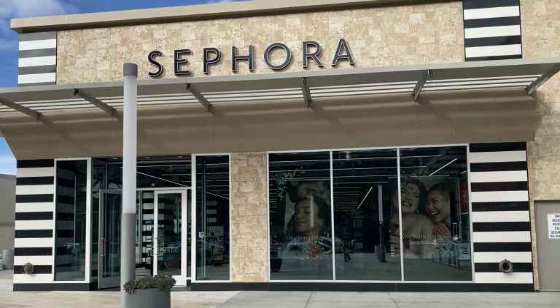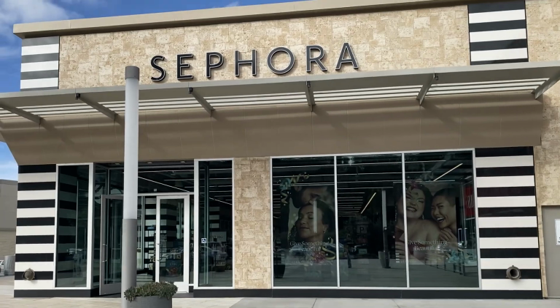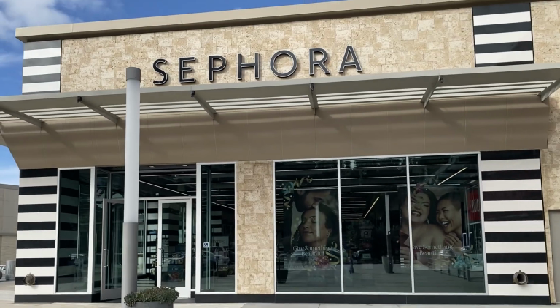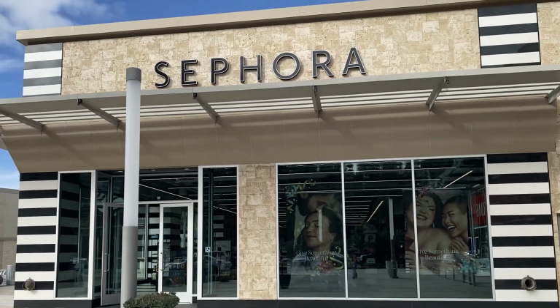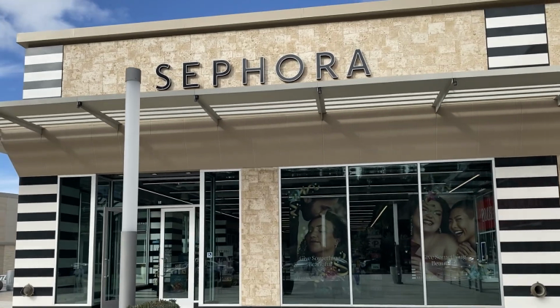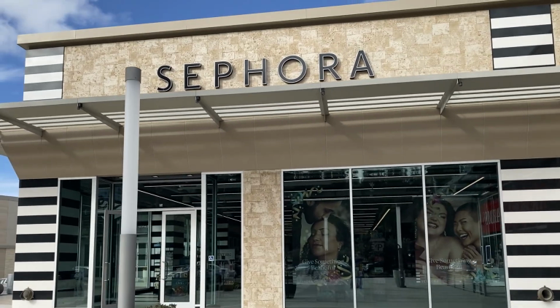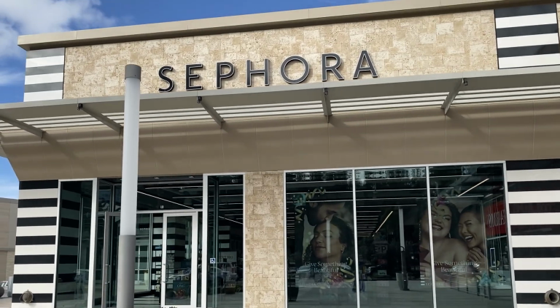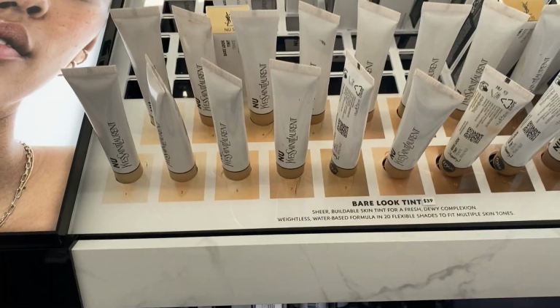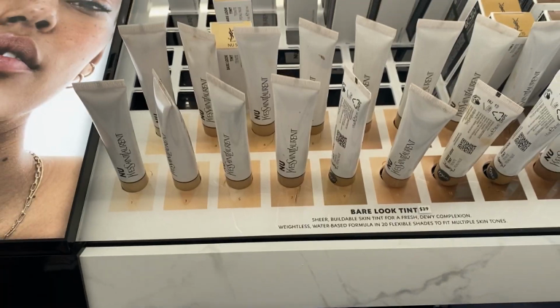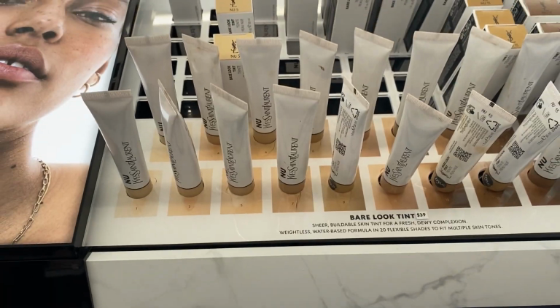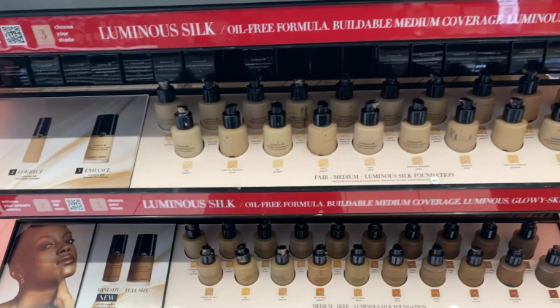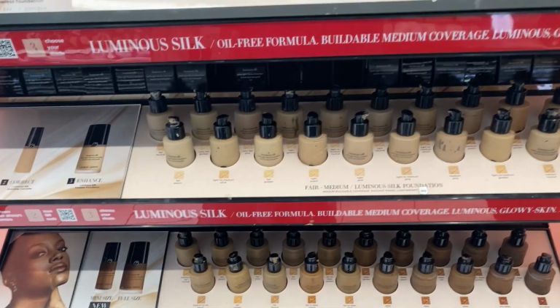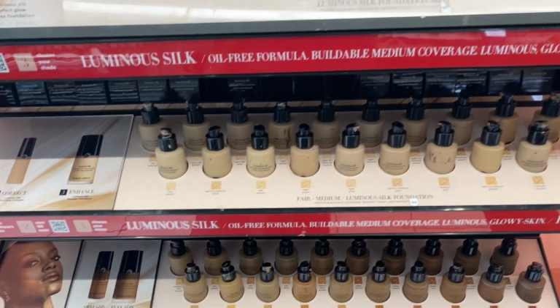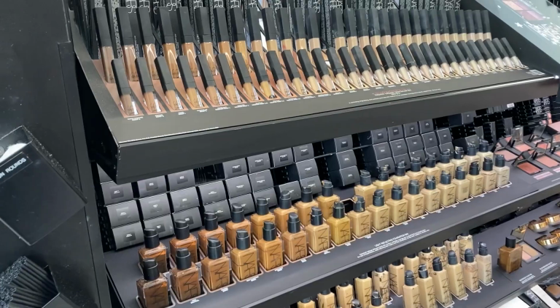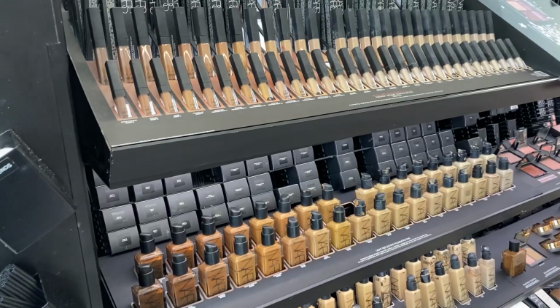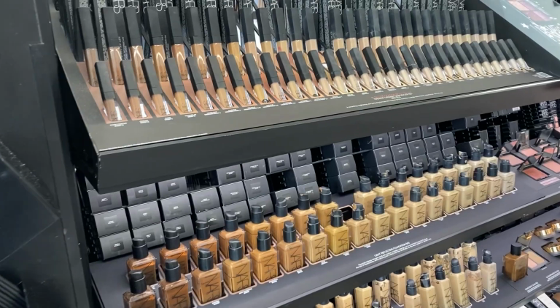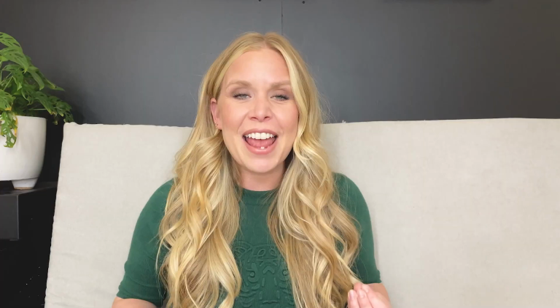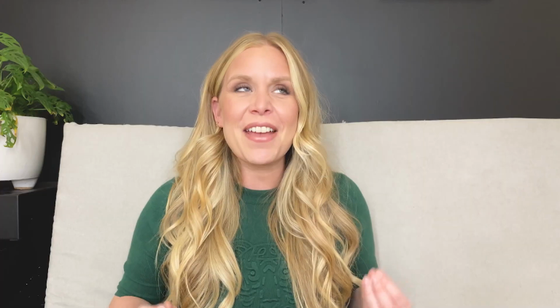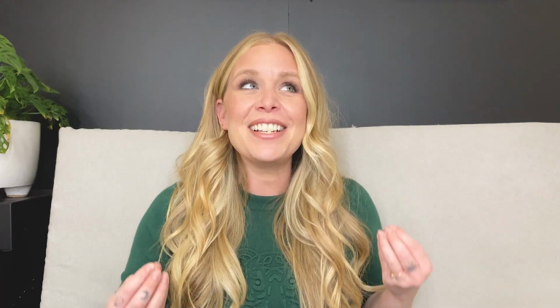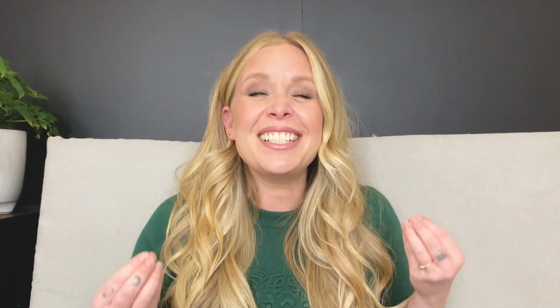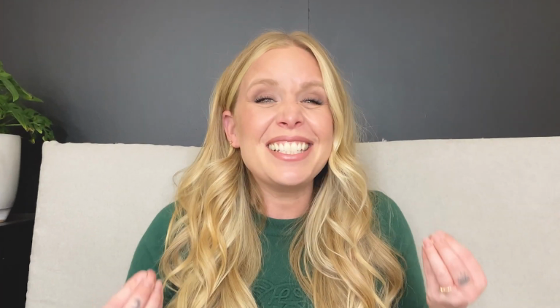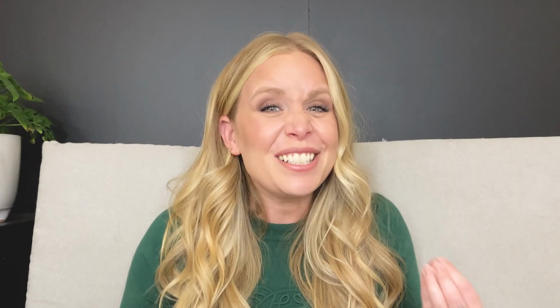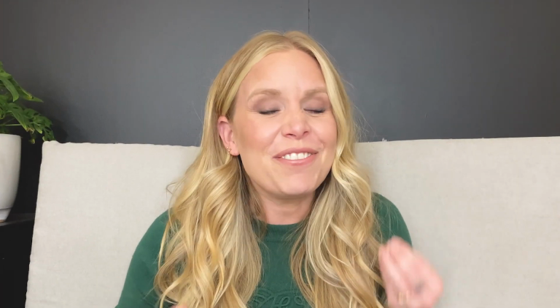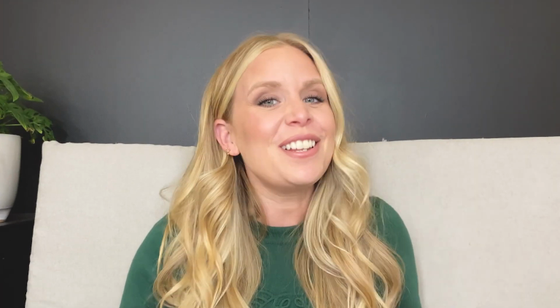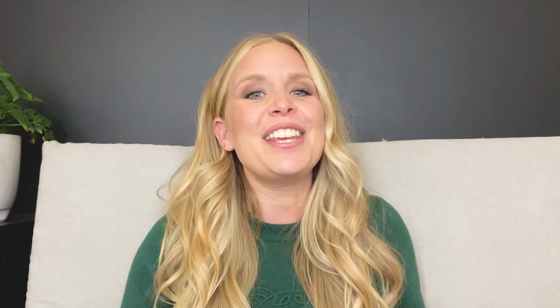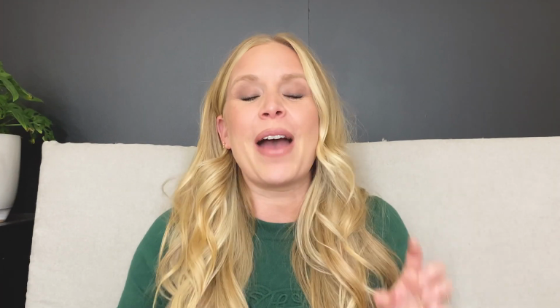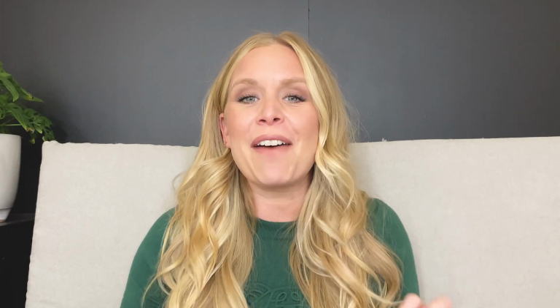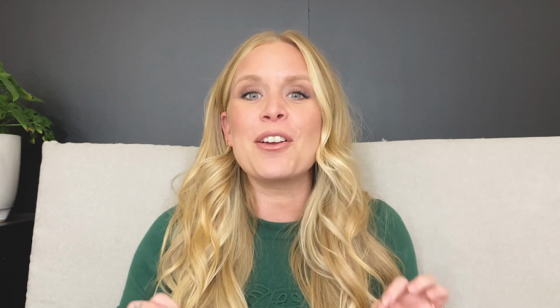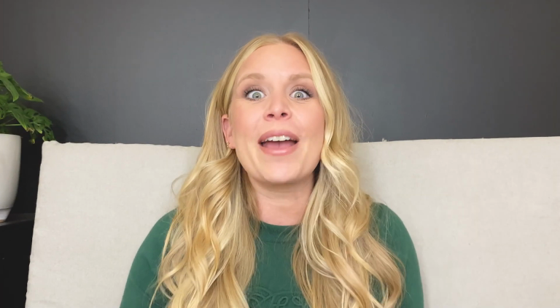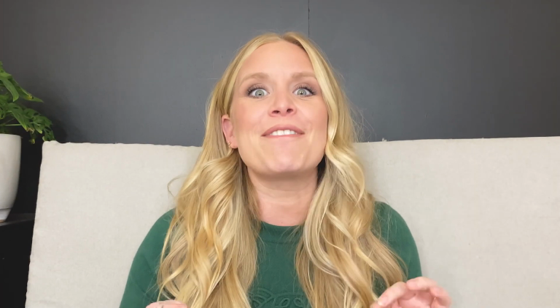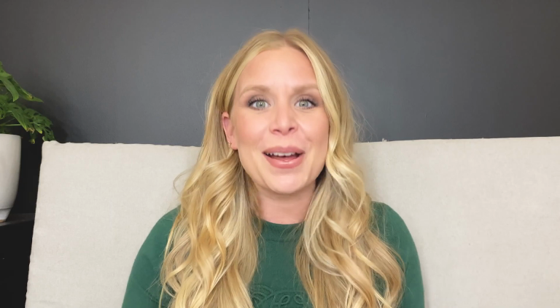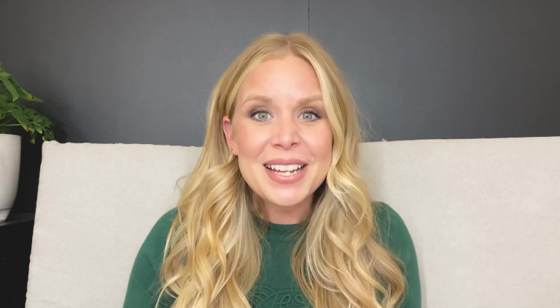Have you been on the search for the perfect foundation your entire life and still feel like you haven't quite found it?